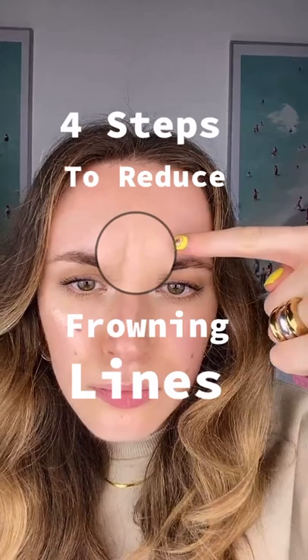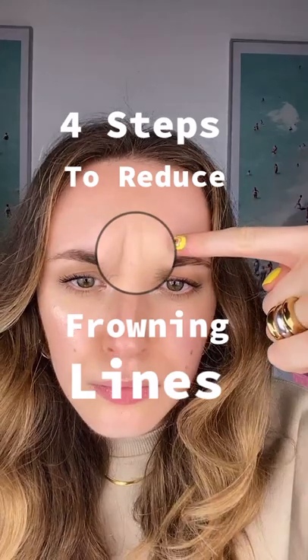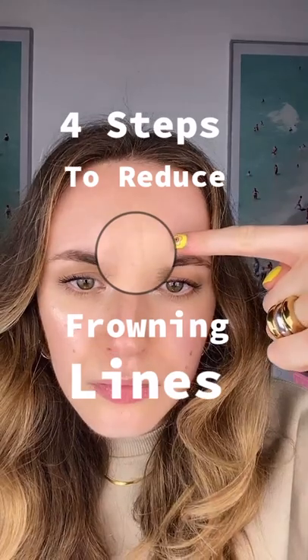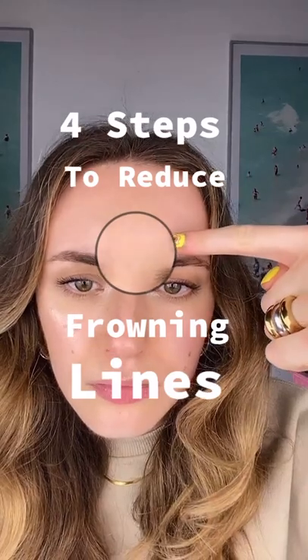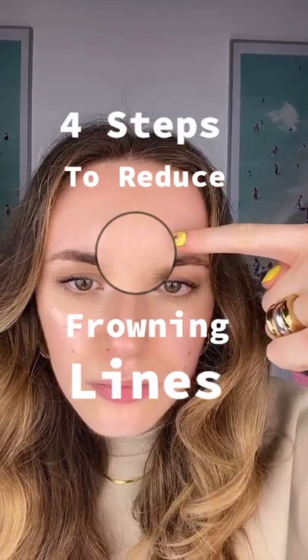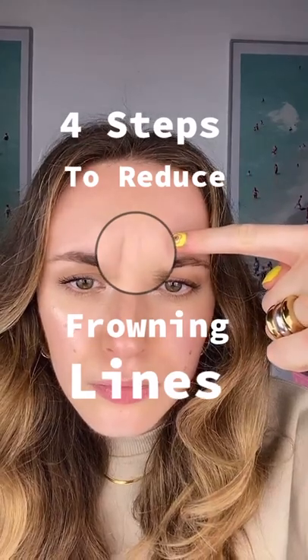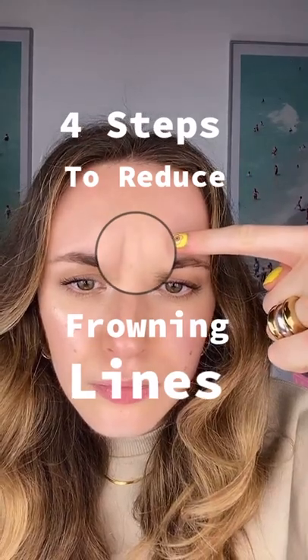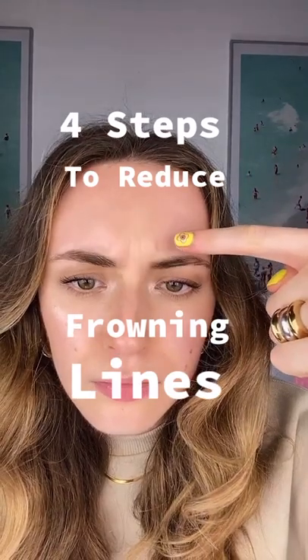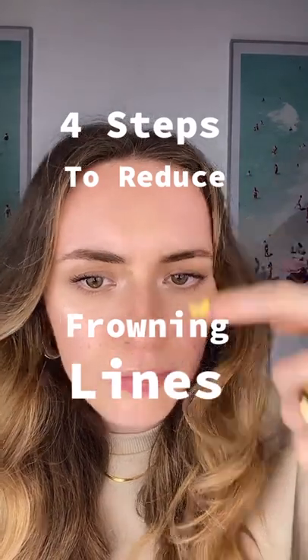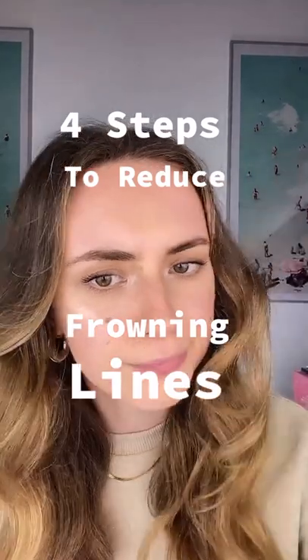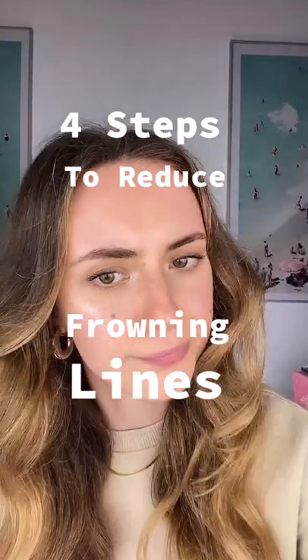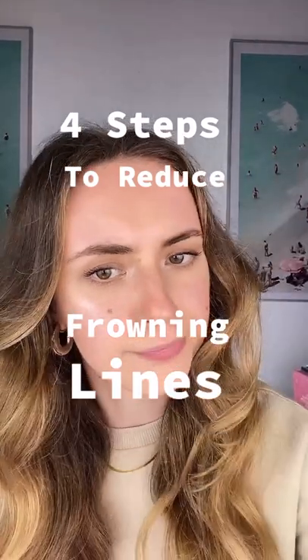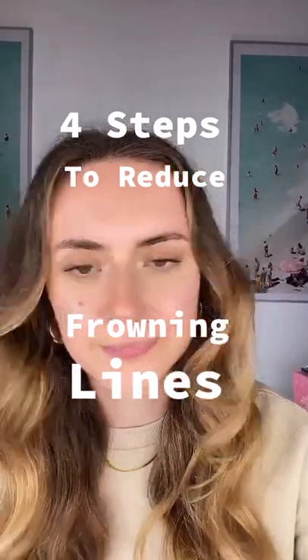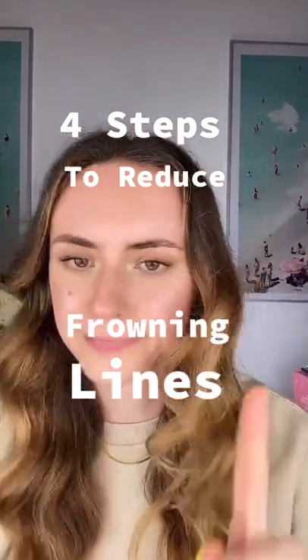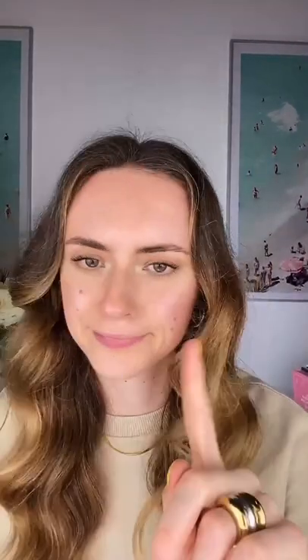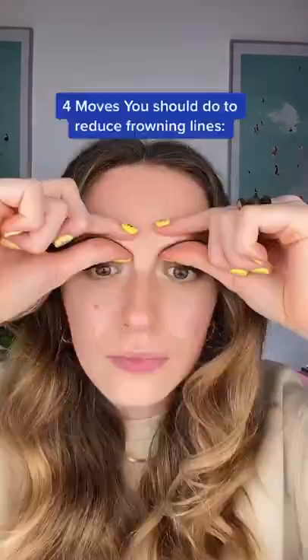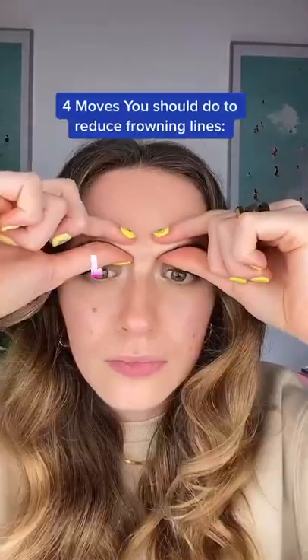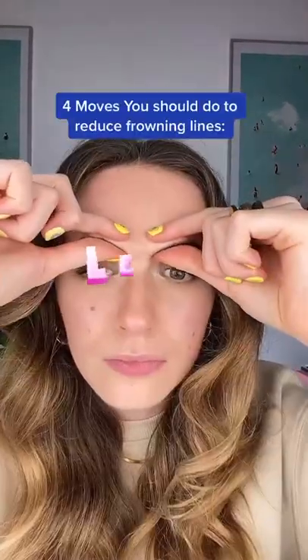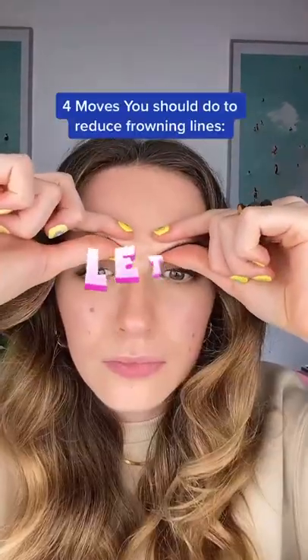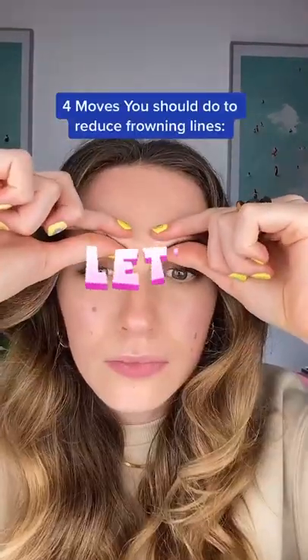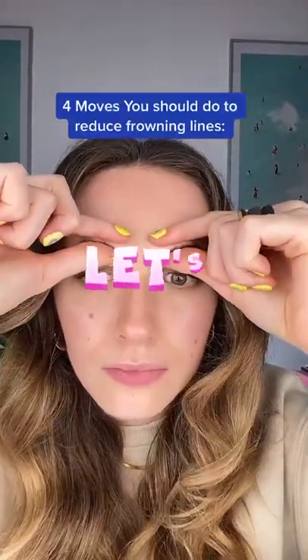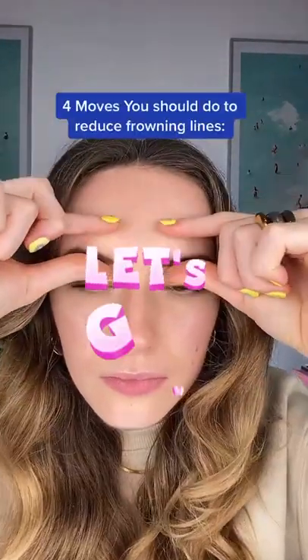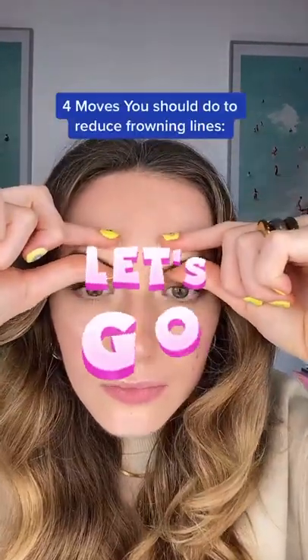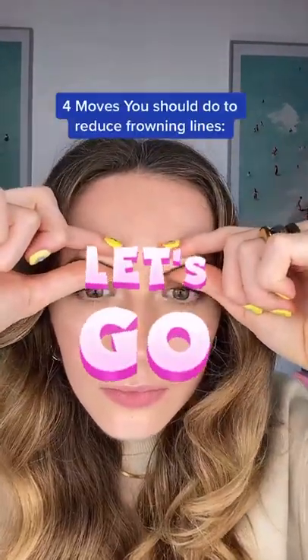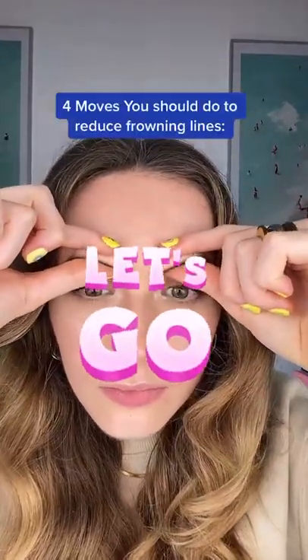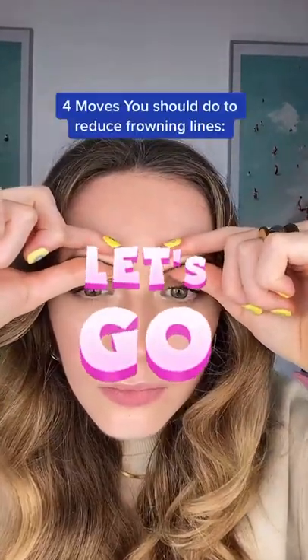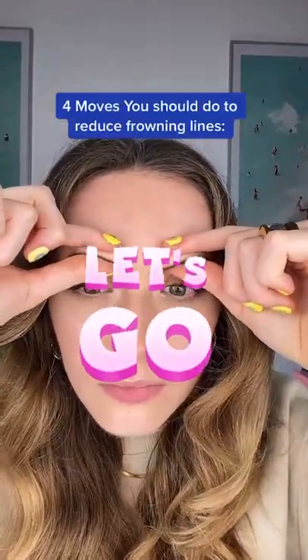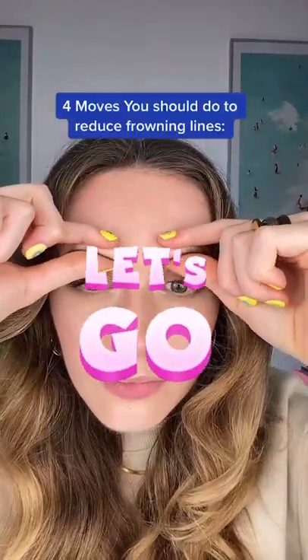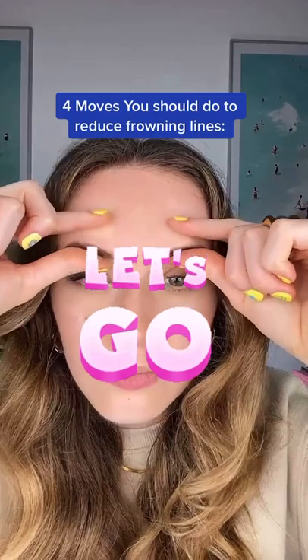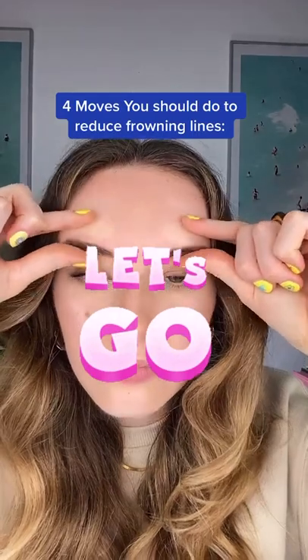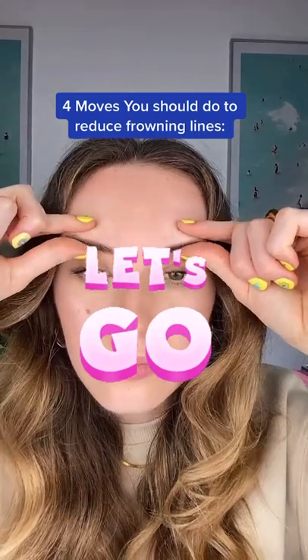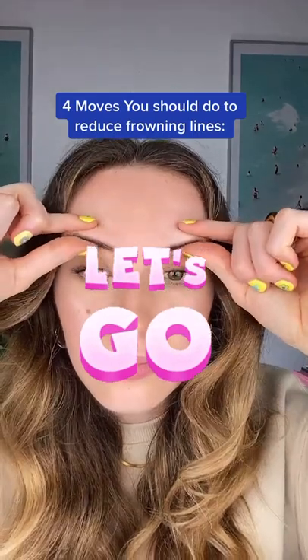Do you have lines between your eyebrows and would like to reduce them? Here are four moves you should do at home to reduce frowning lines.